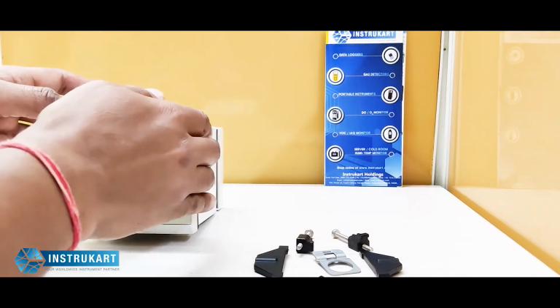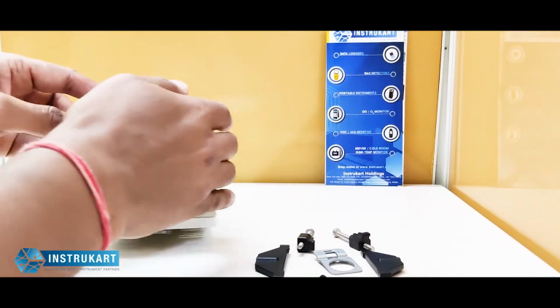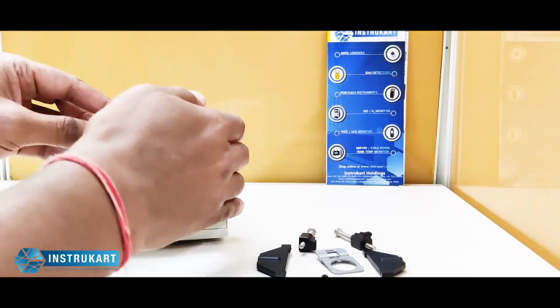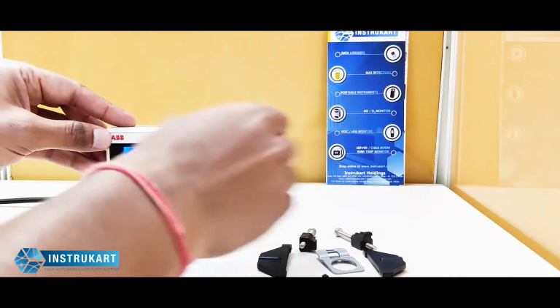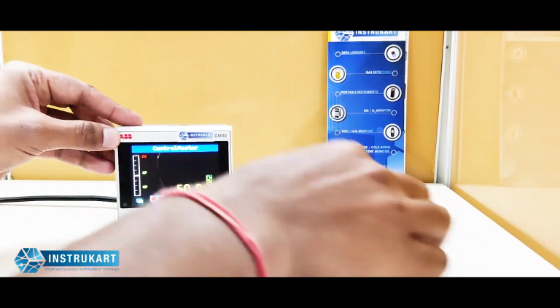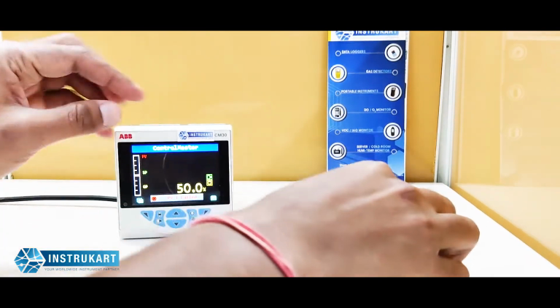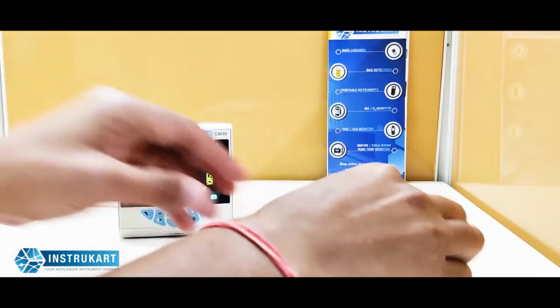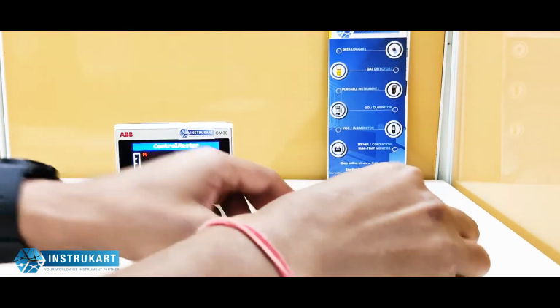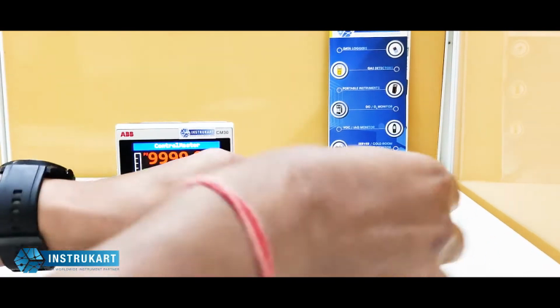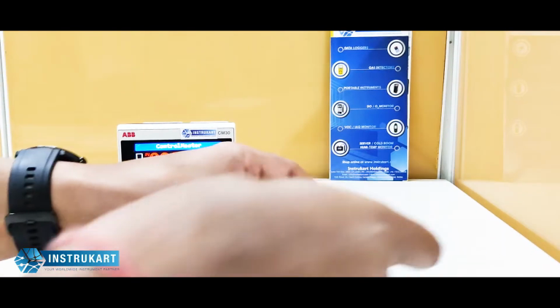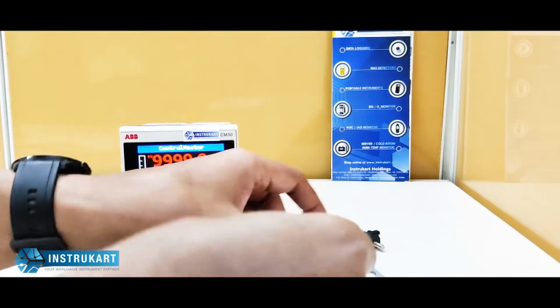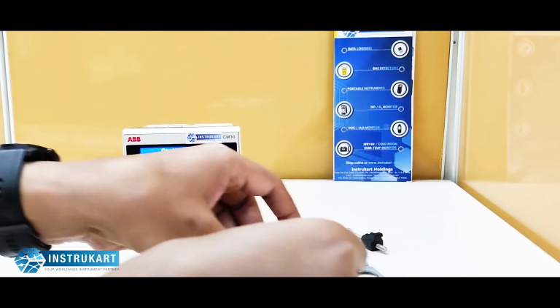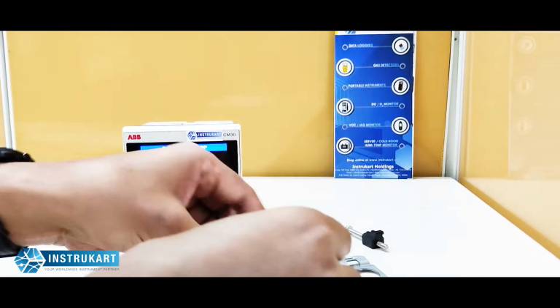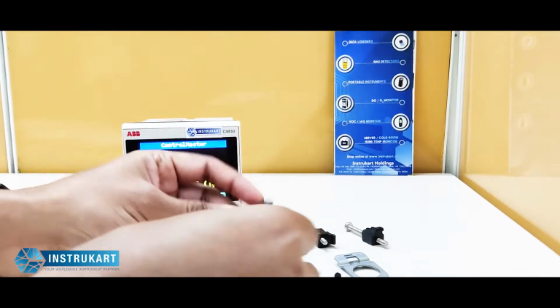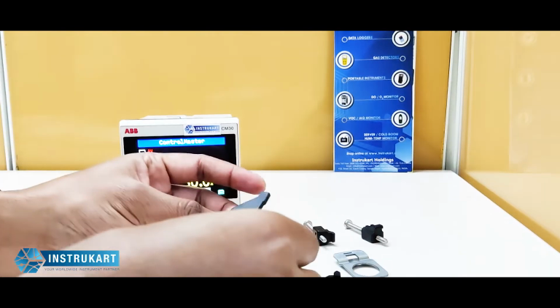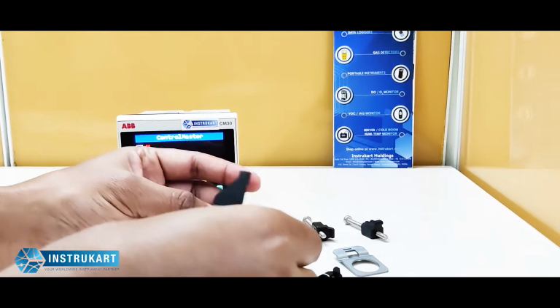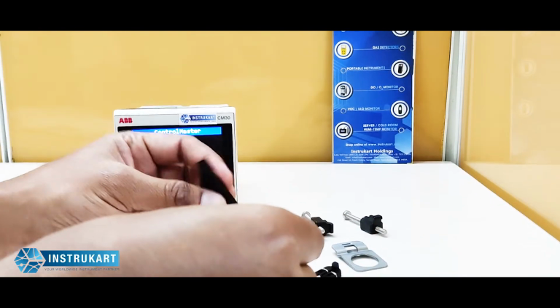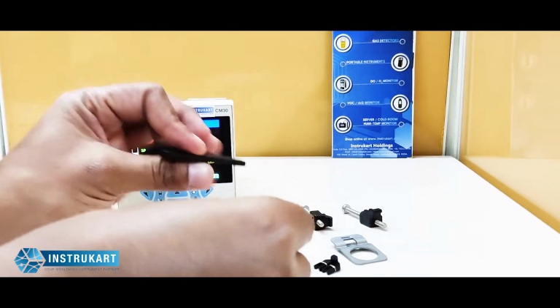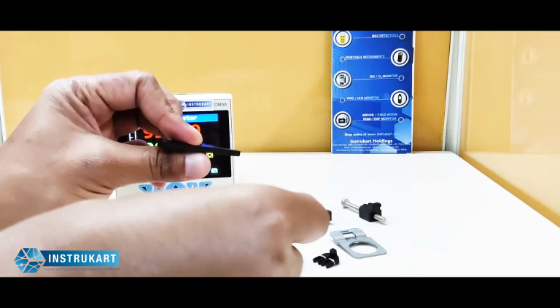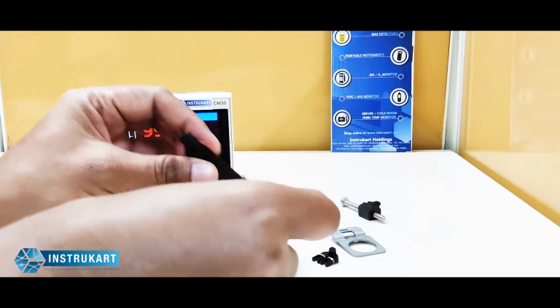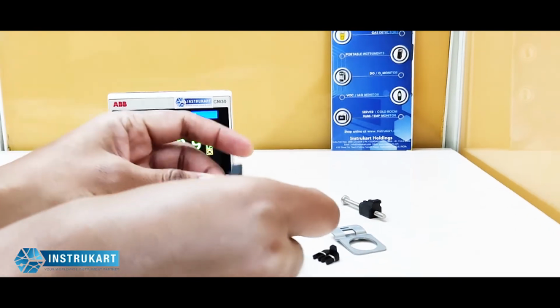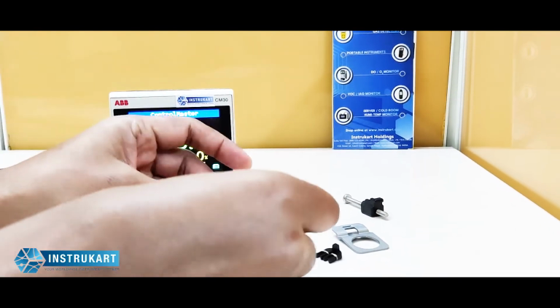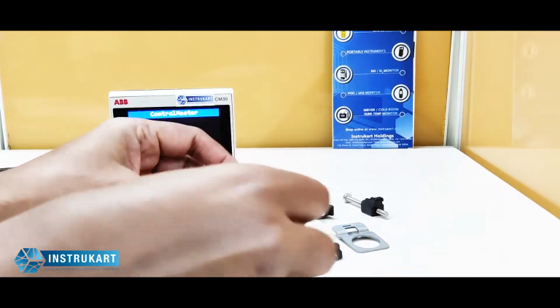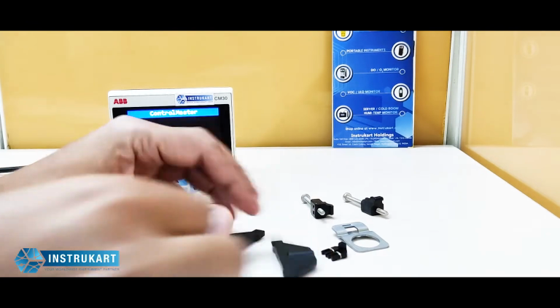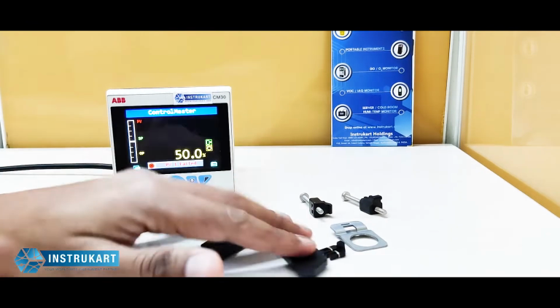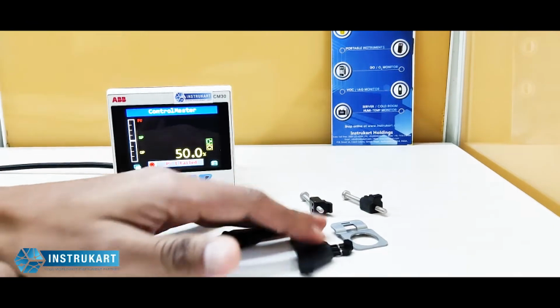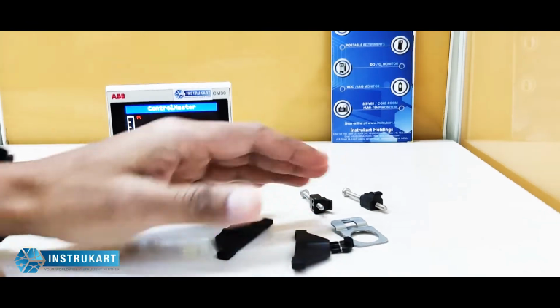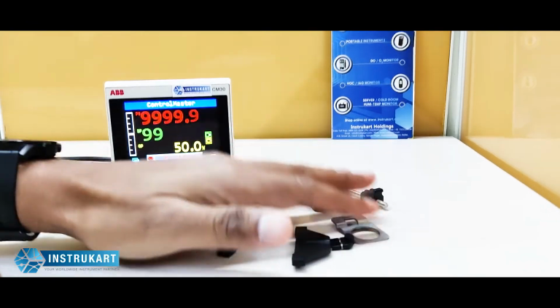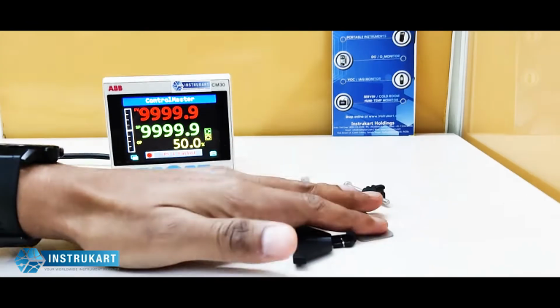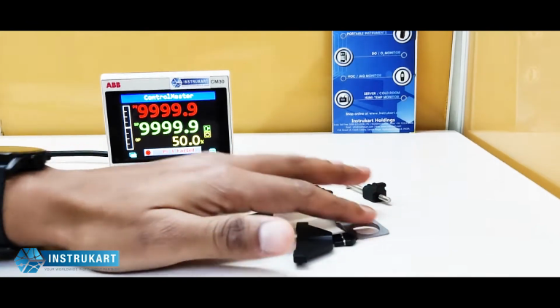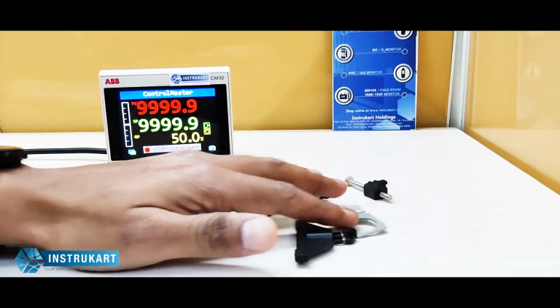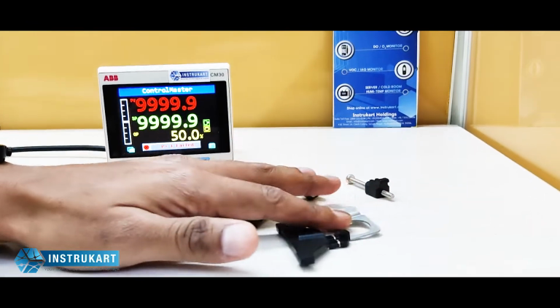These are the accessories which are available along with this instrument. As you can see, these are for the clamp mounting.